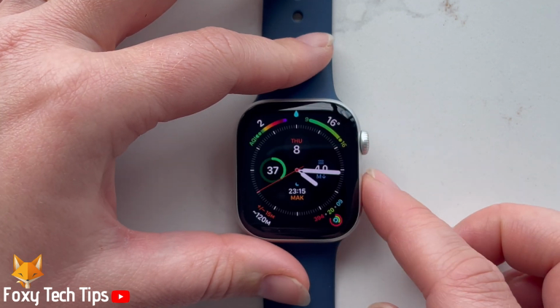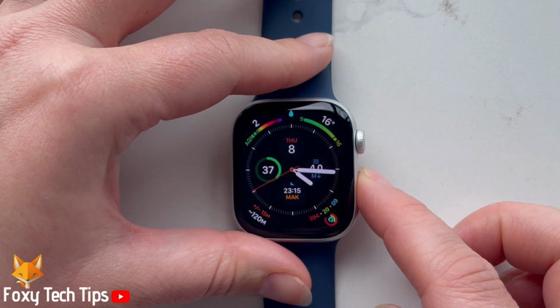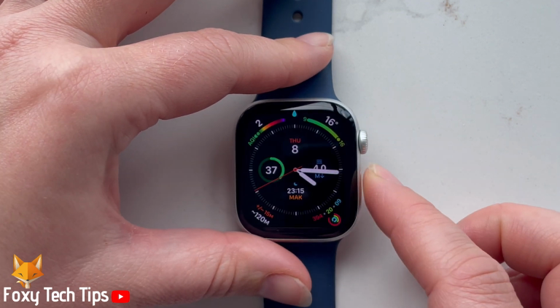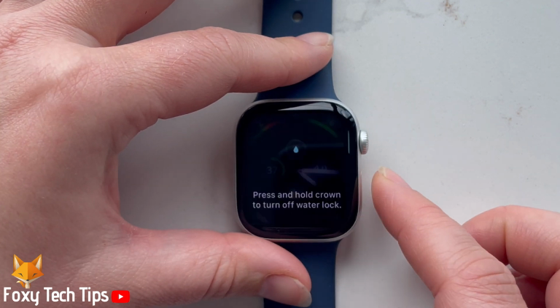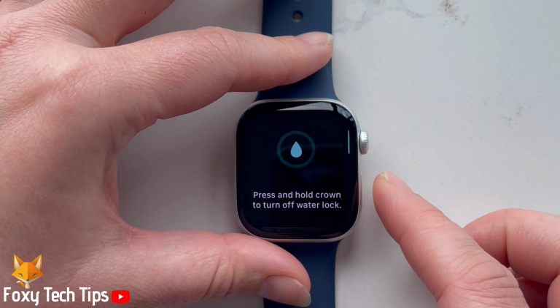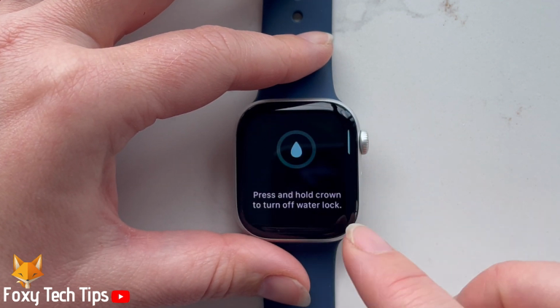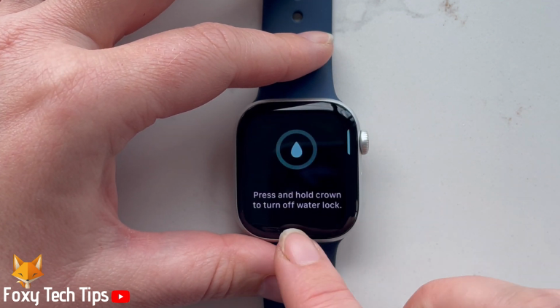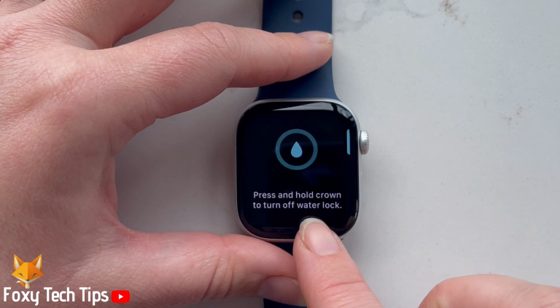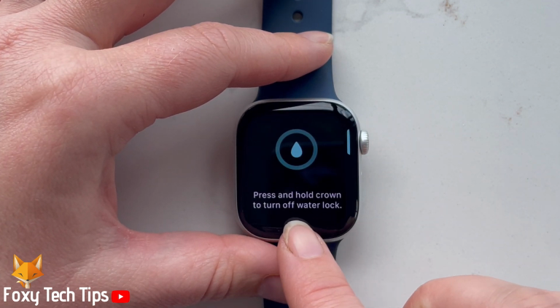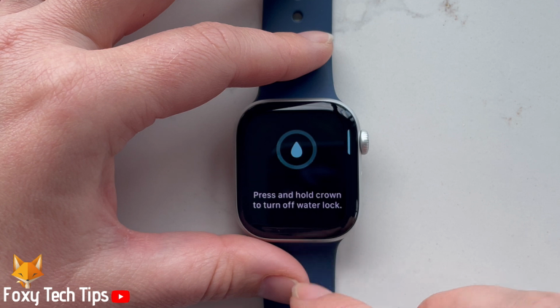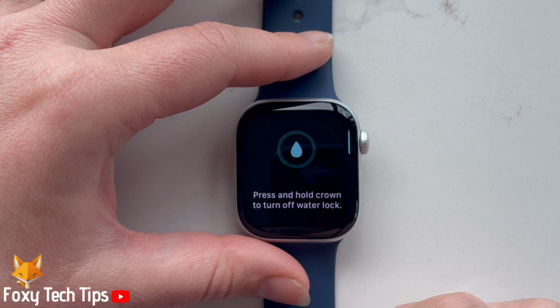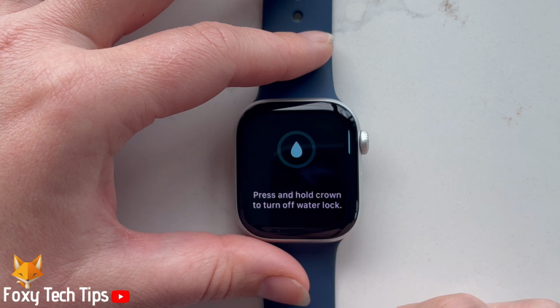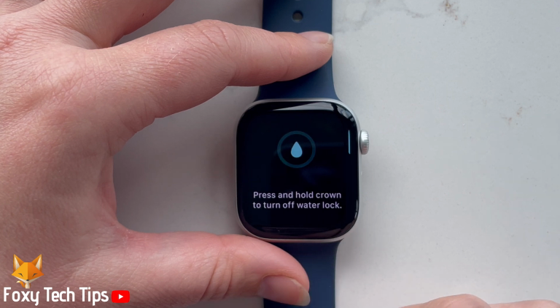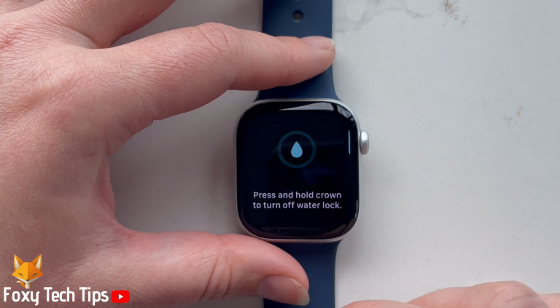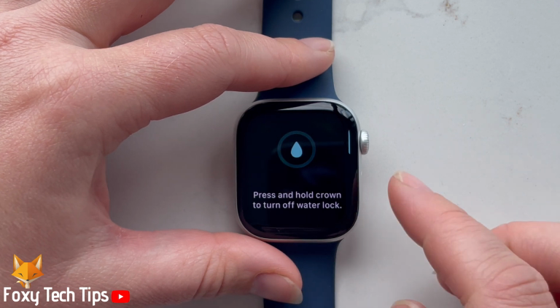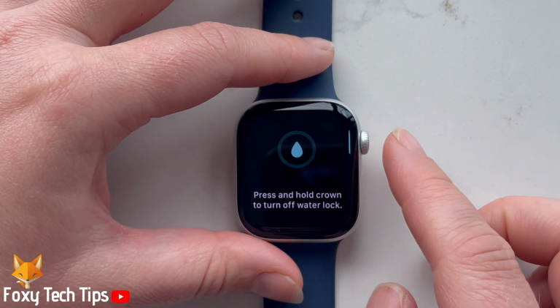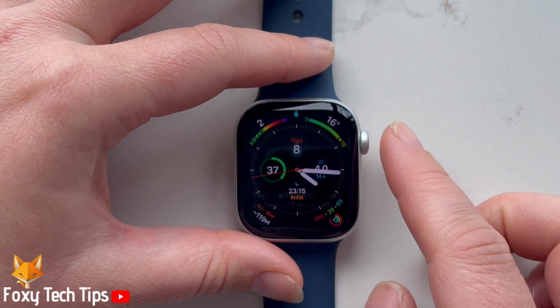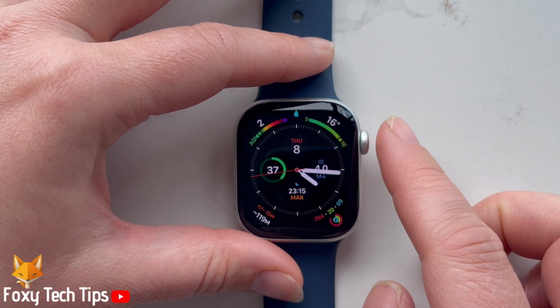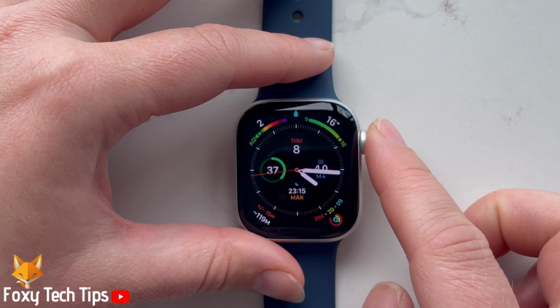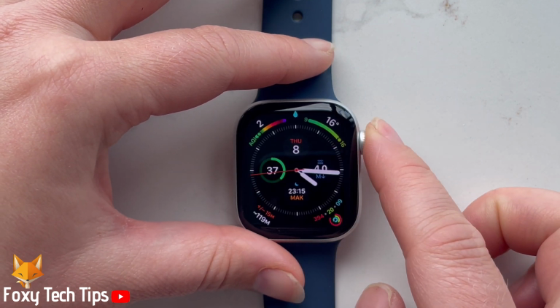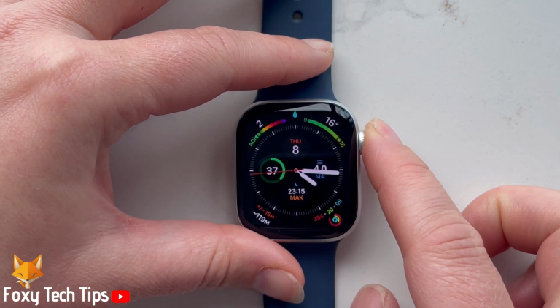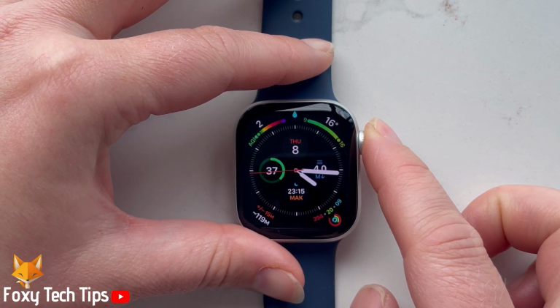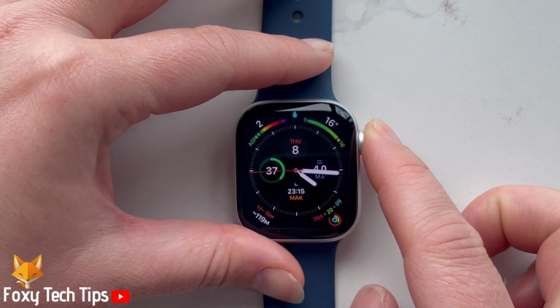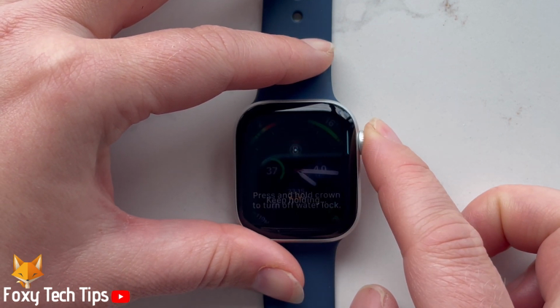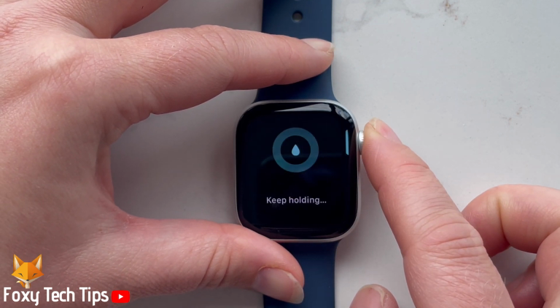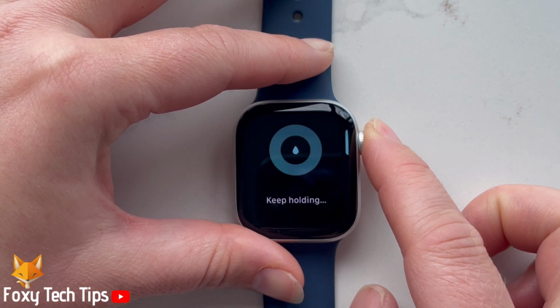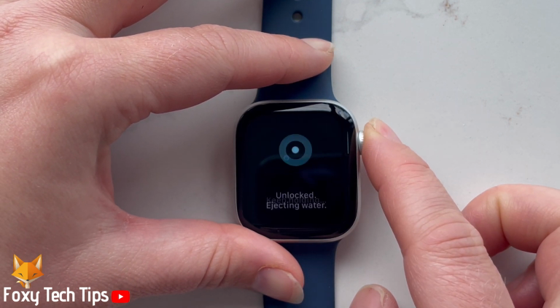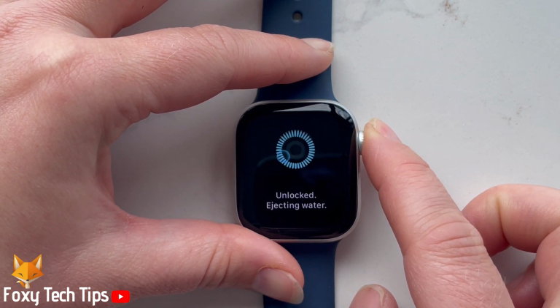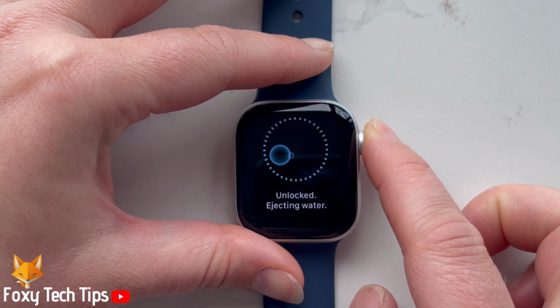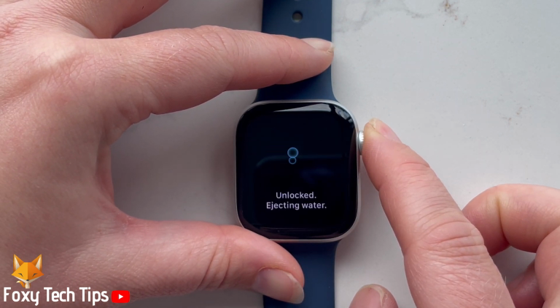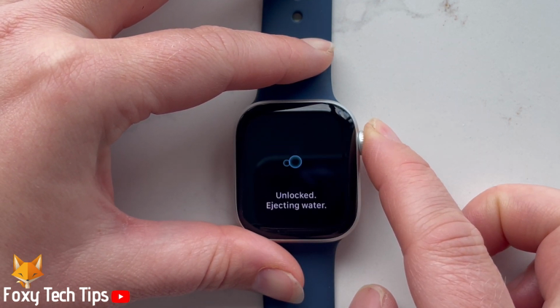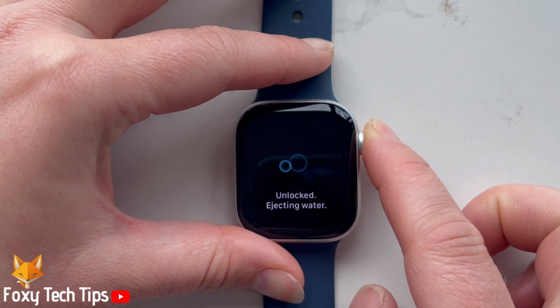To turn off the water lock, hold down on the digital crown until it says unlocked on the screen. A sound will play to eject water out of the watch's speakers.